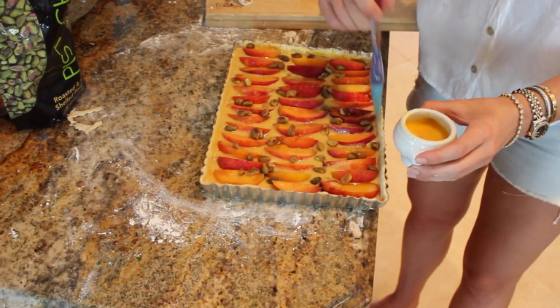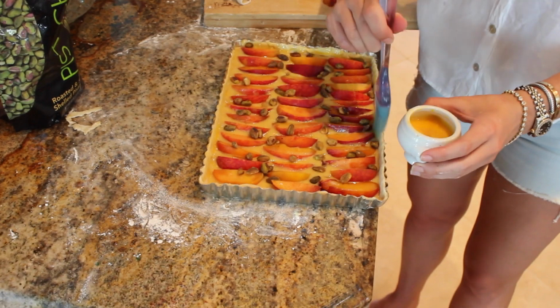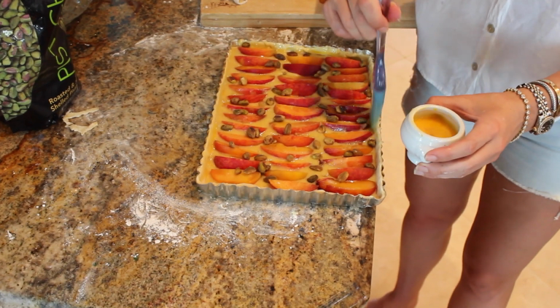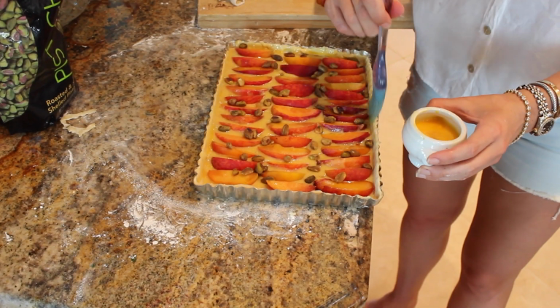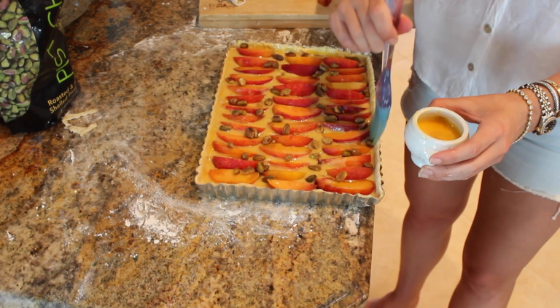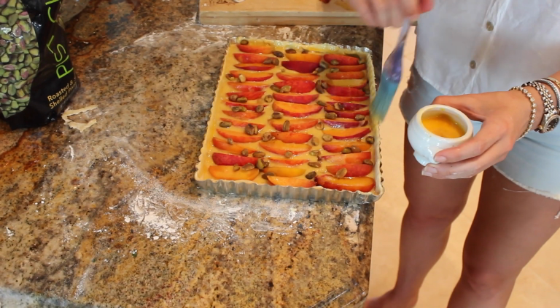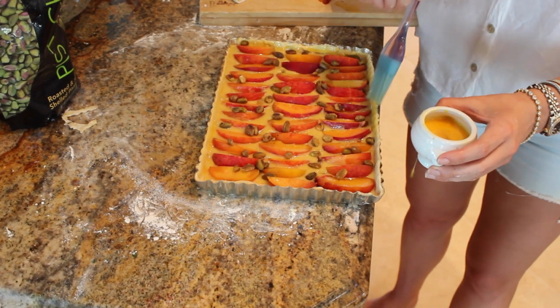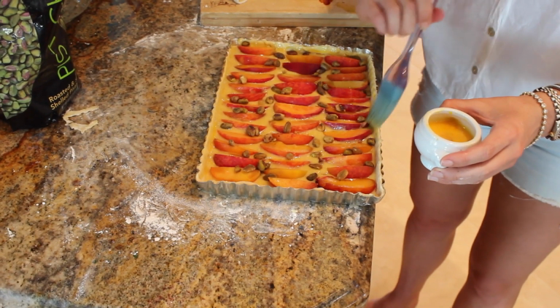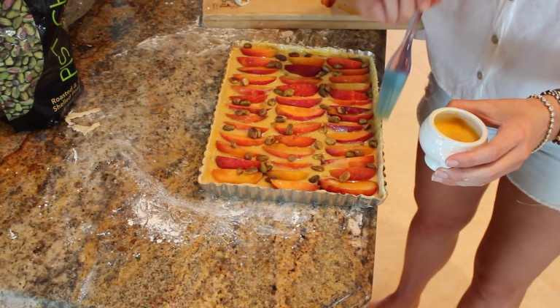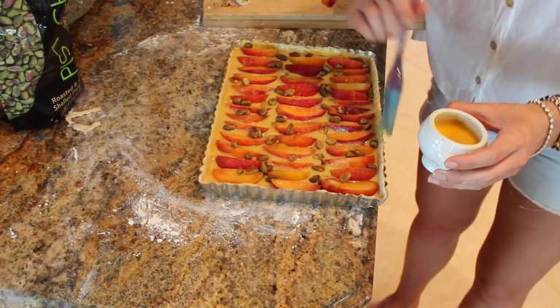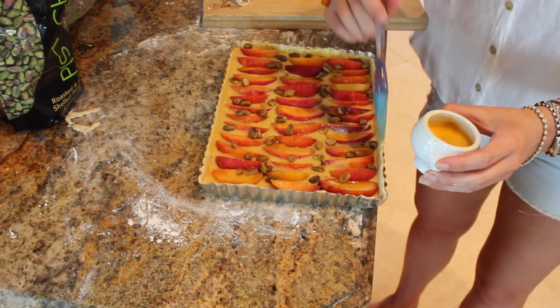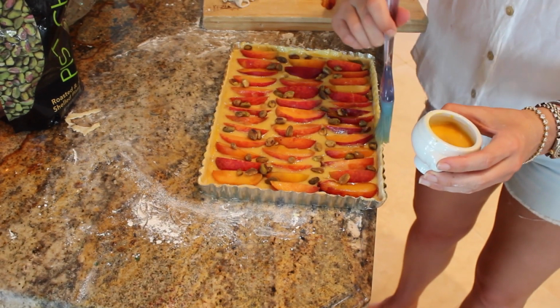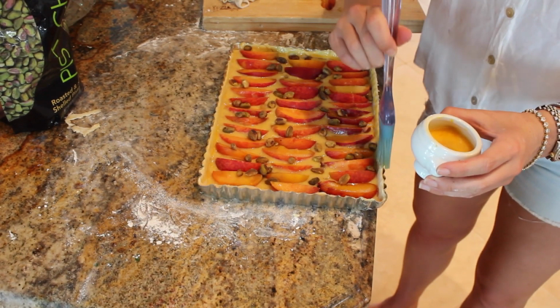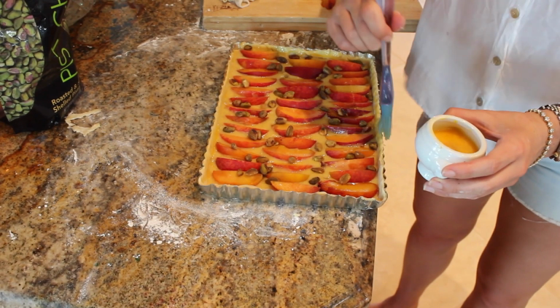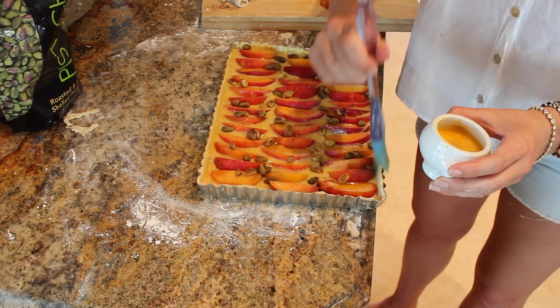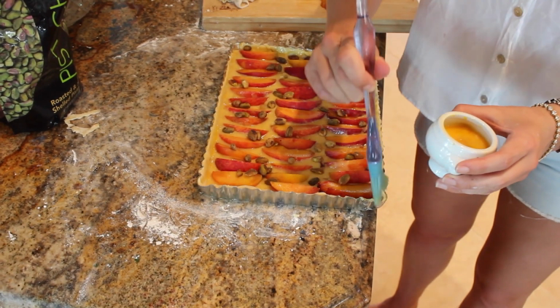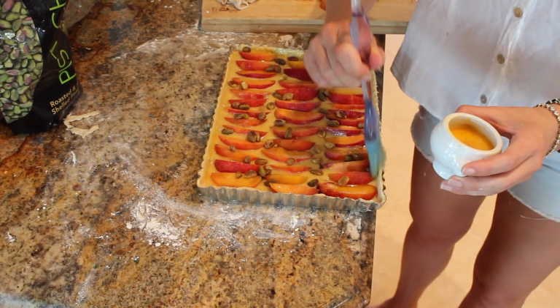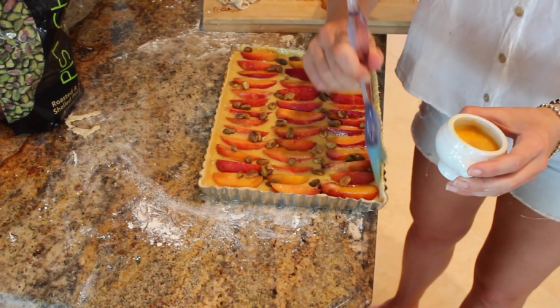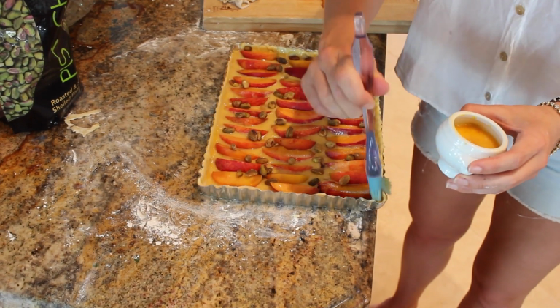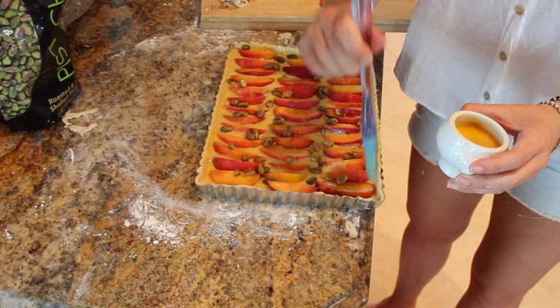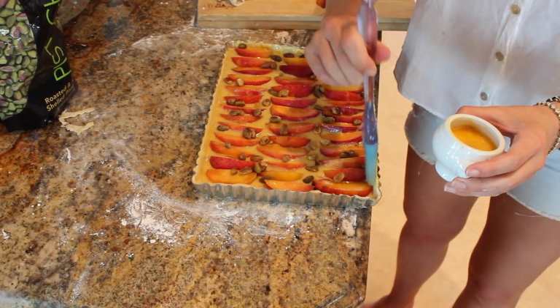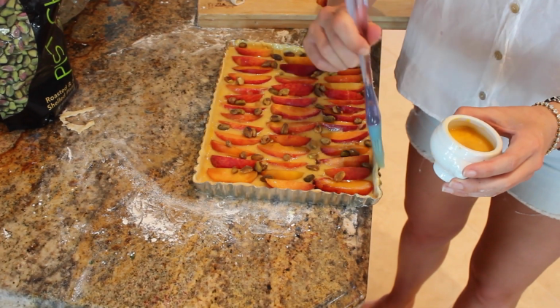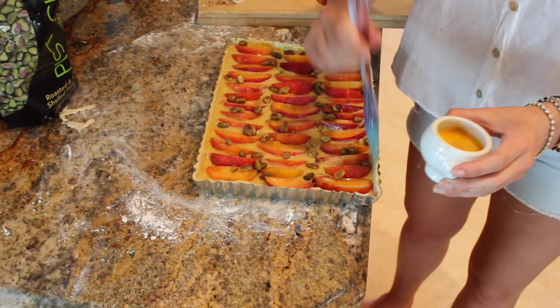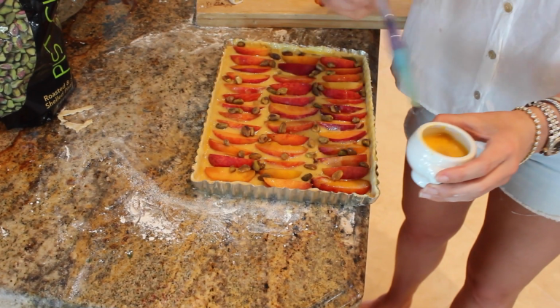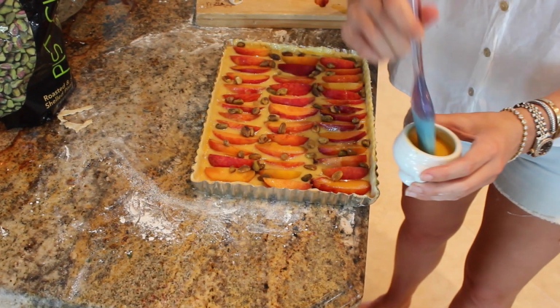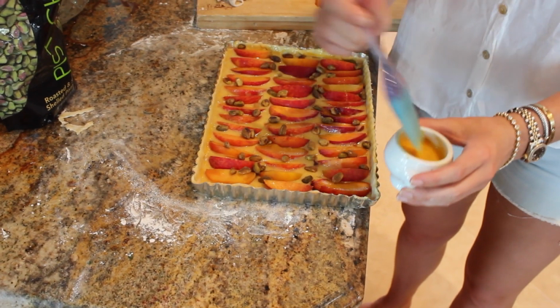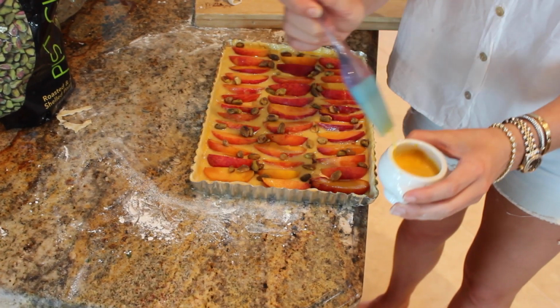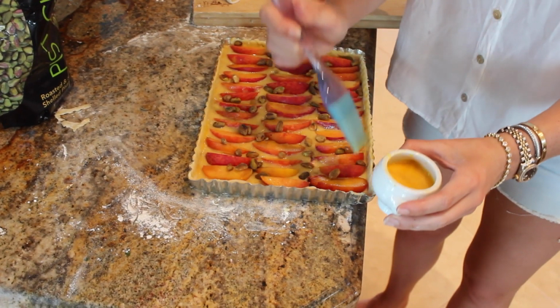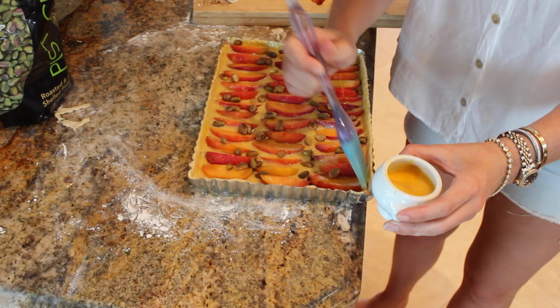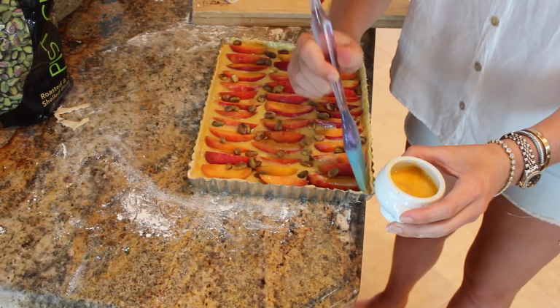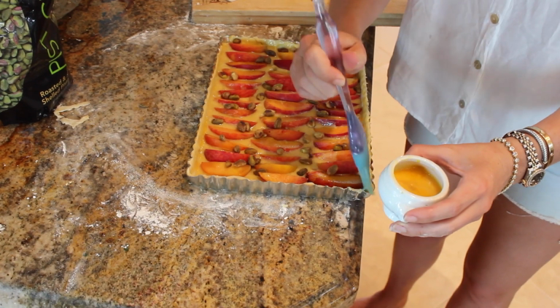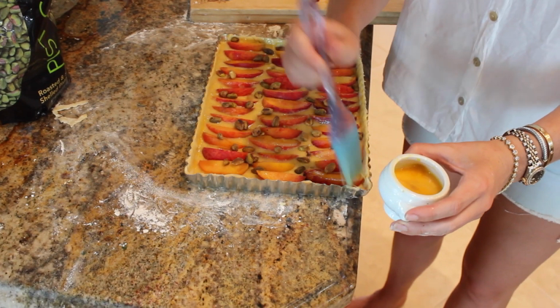So into our oven — we preheated it at 350 degrees and it's going to be in there for about 30 minutes.